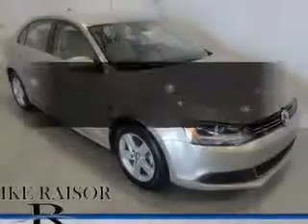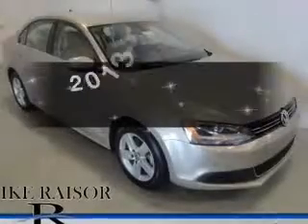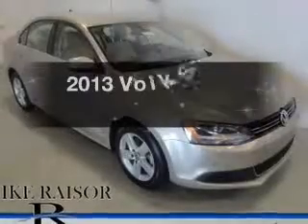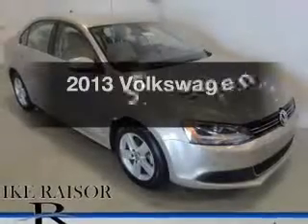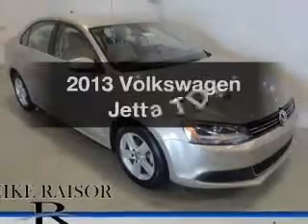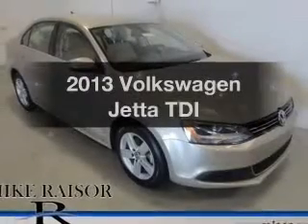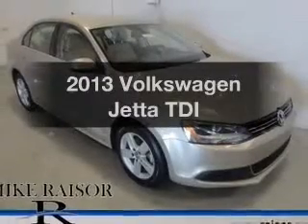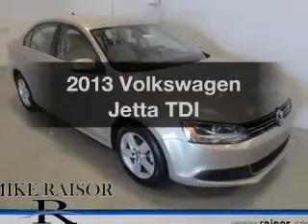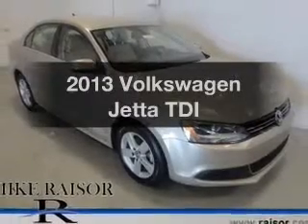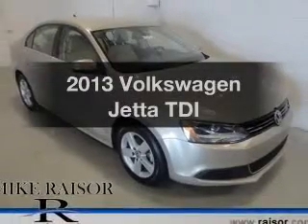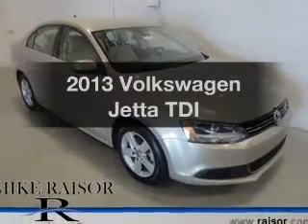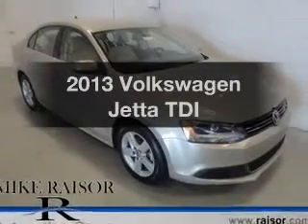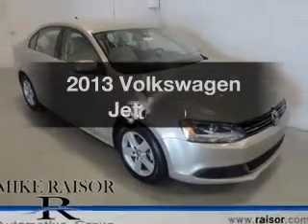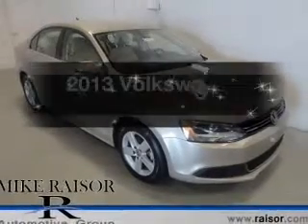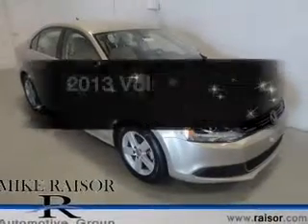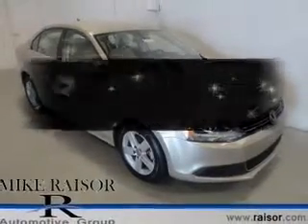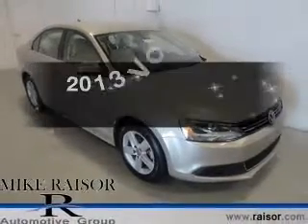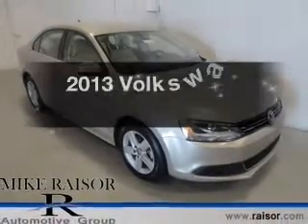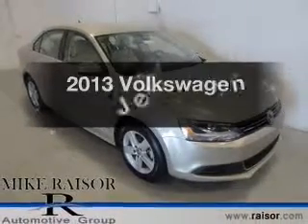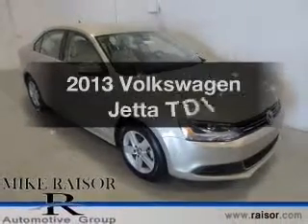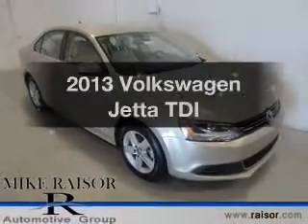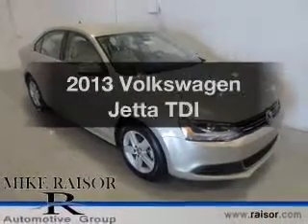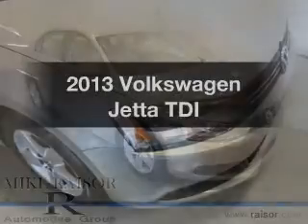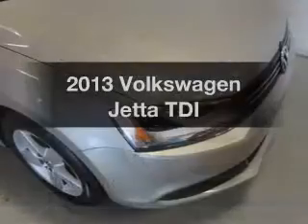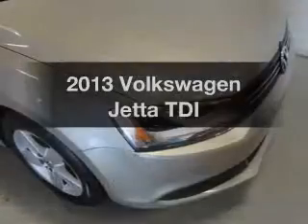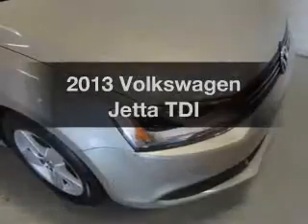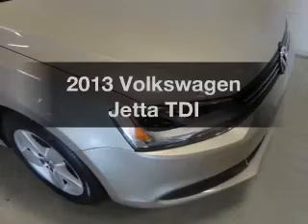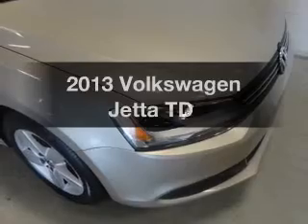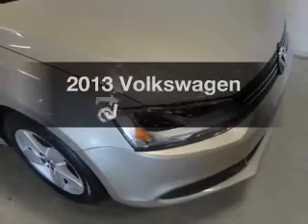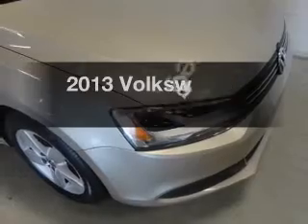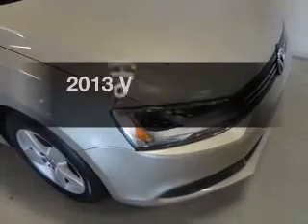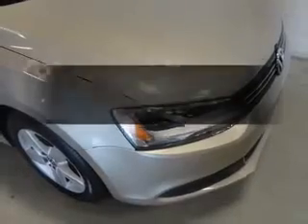Presenting the 2013 Volkswagen Jetta. Everything you need under one roof with this great vehicle.